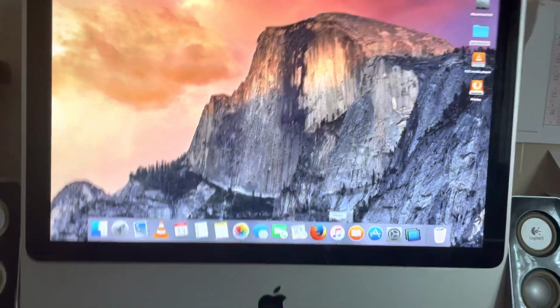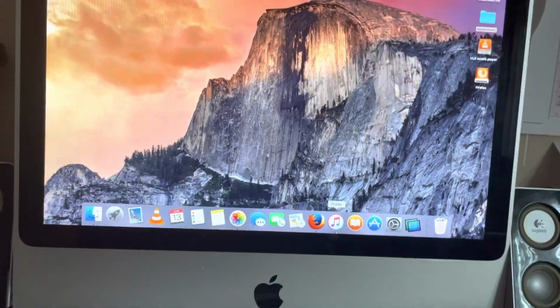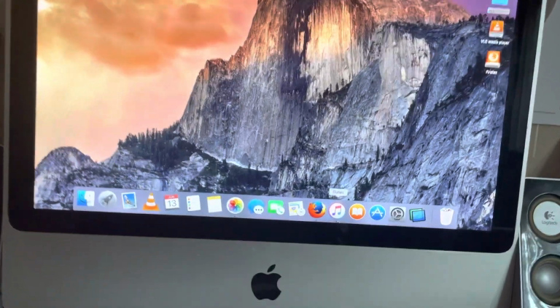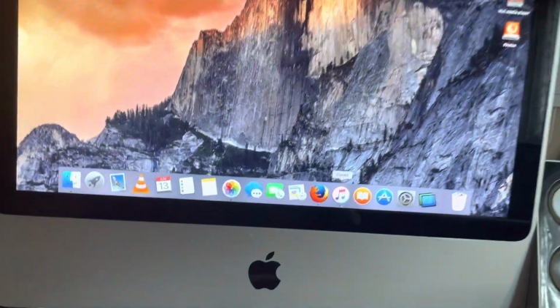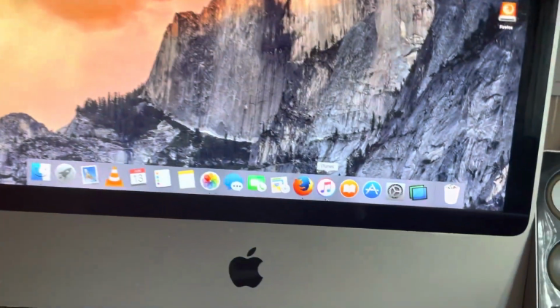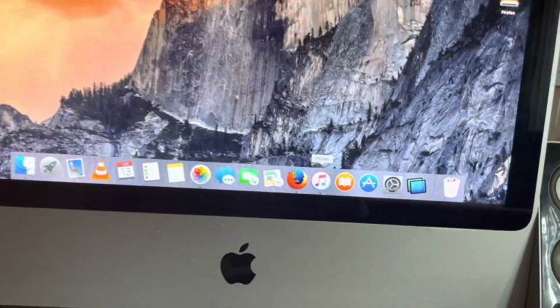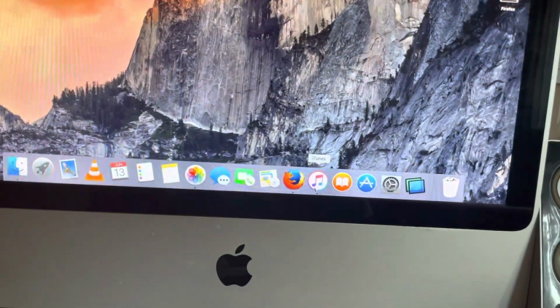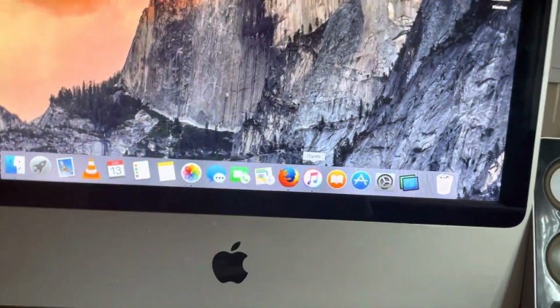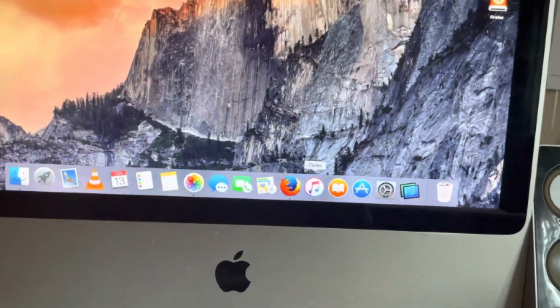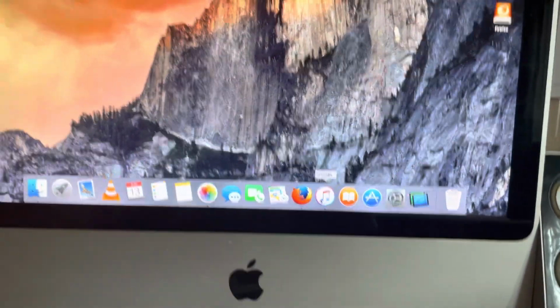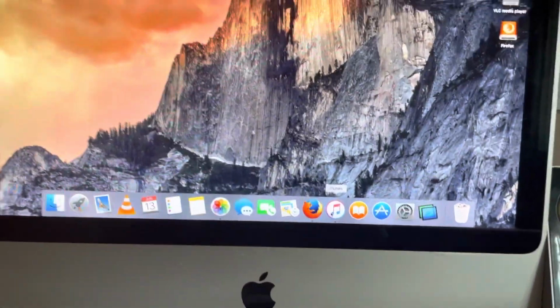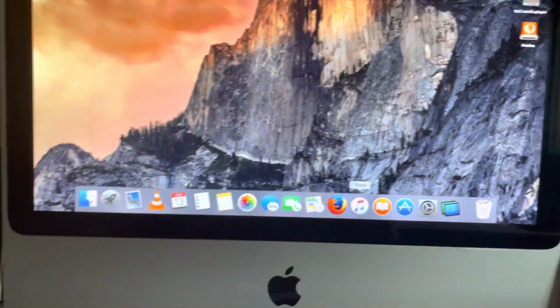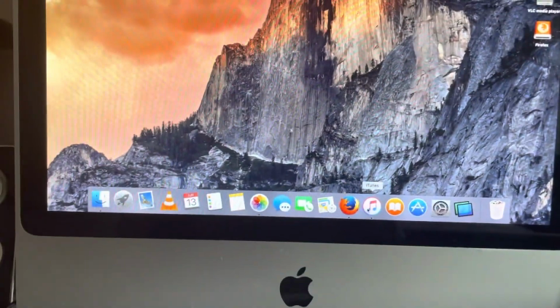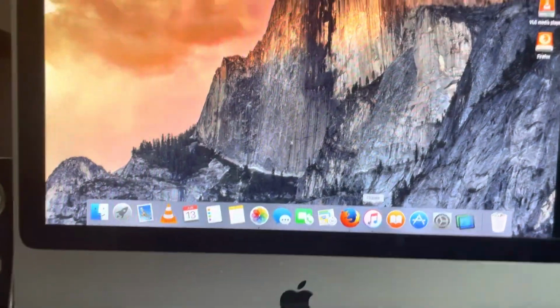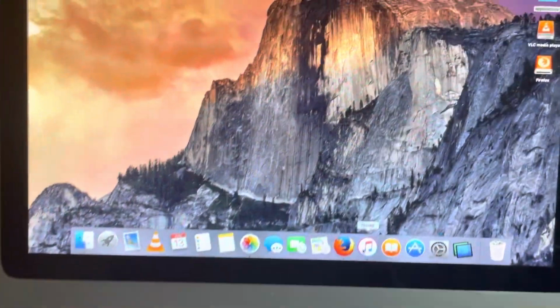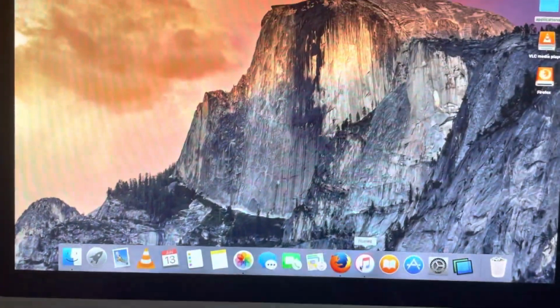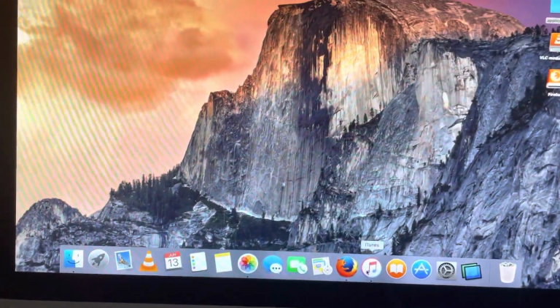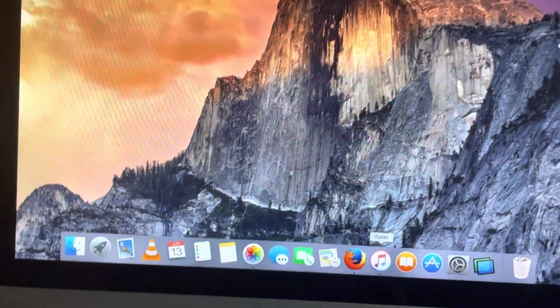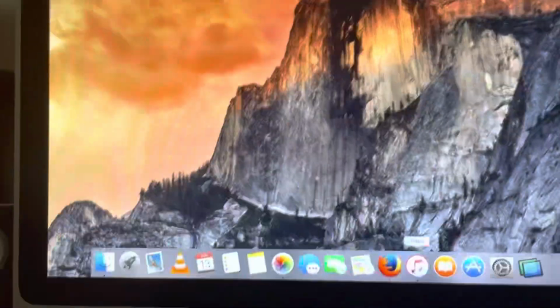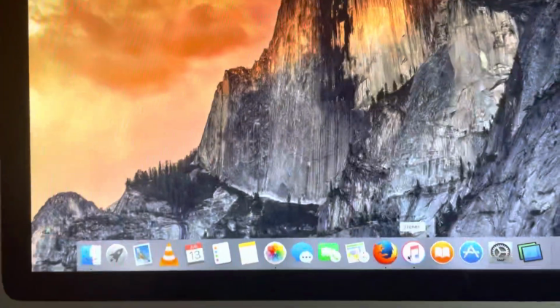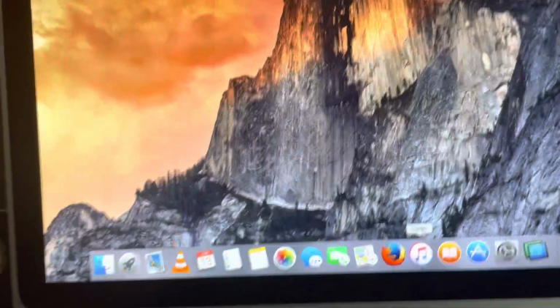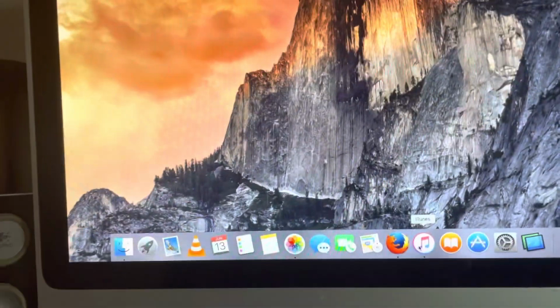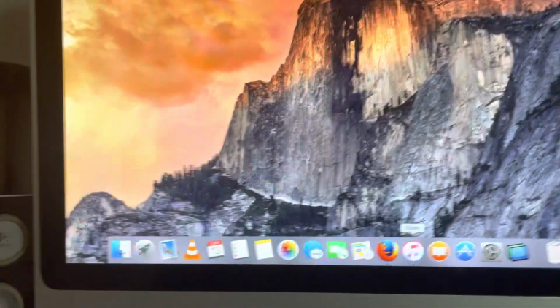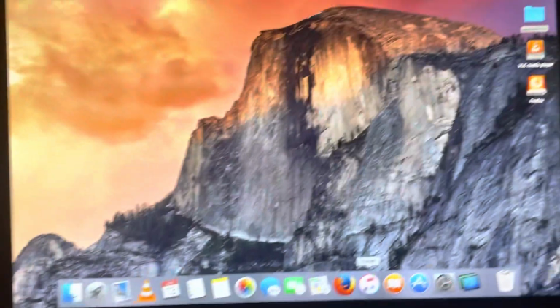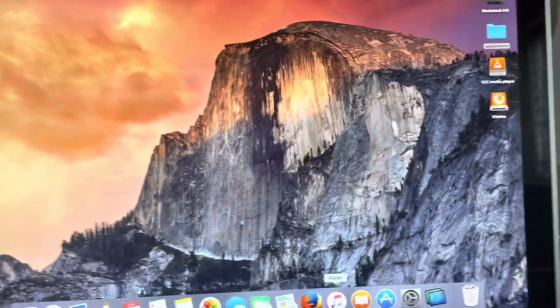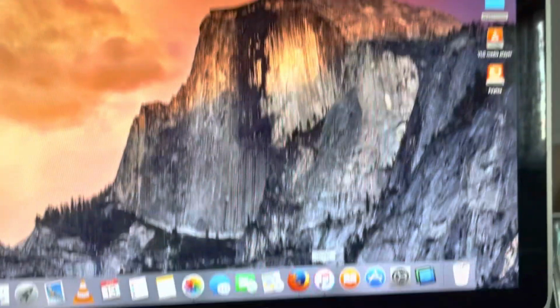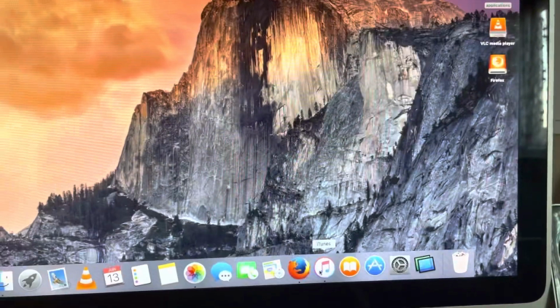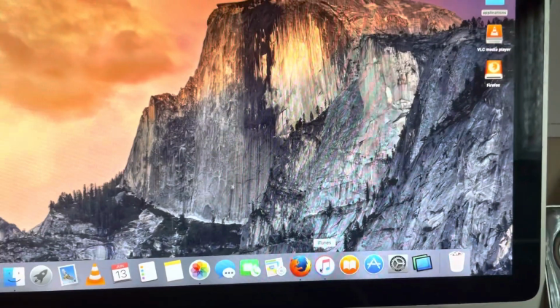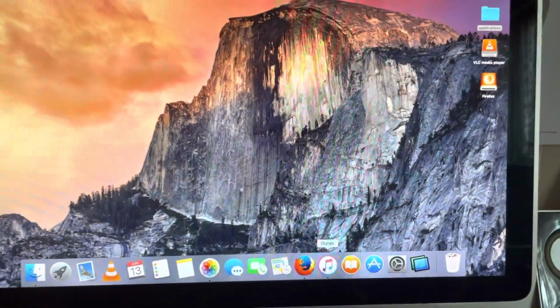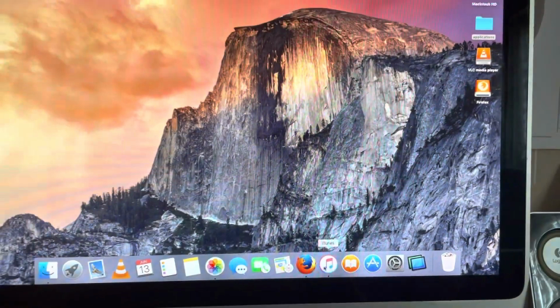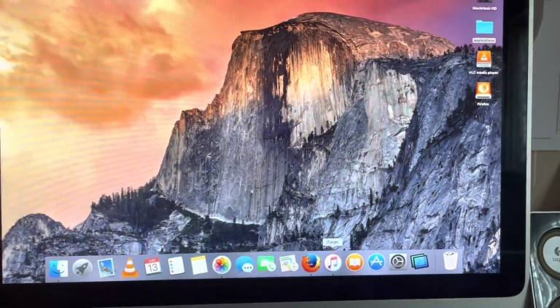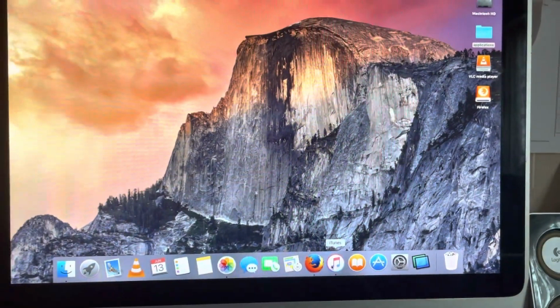How to backup your phone from iMac? This only works on El Capitan and only macOS works with iTunes.